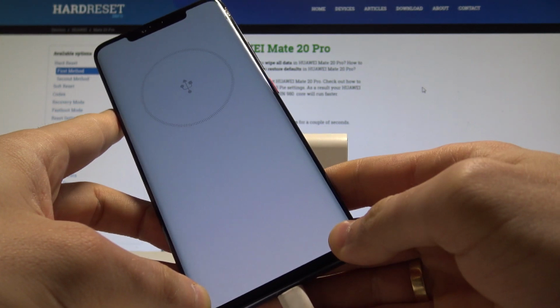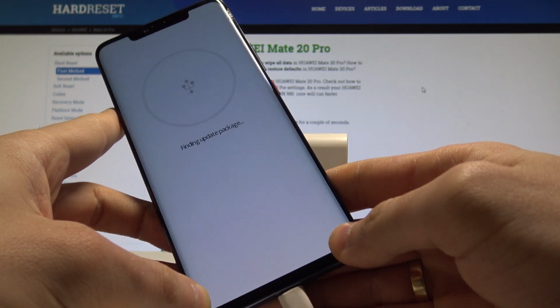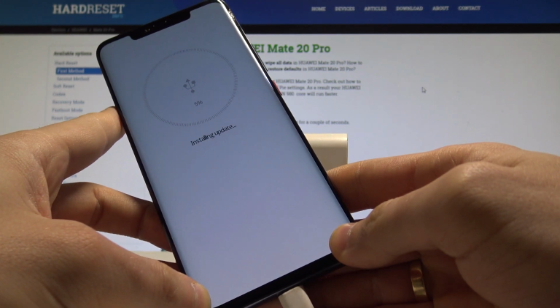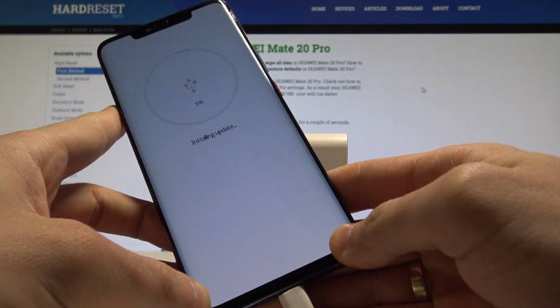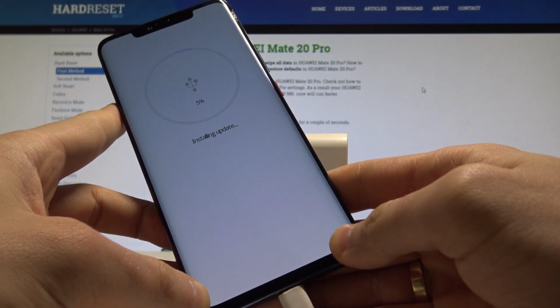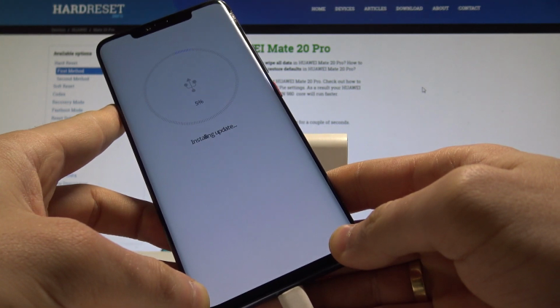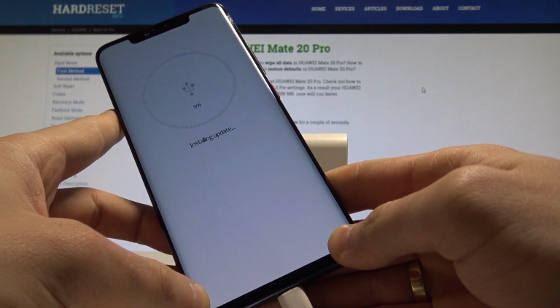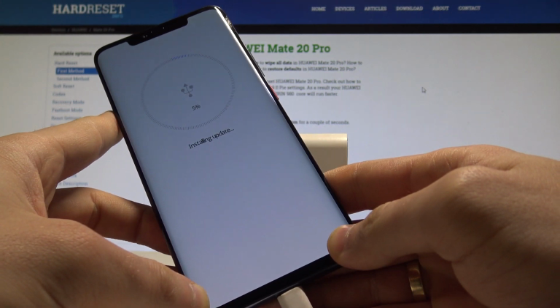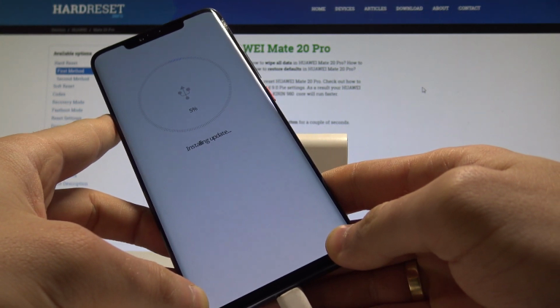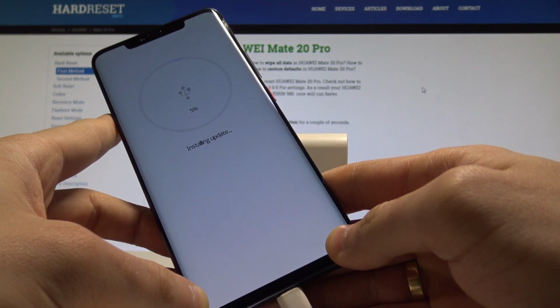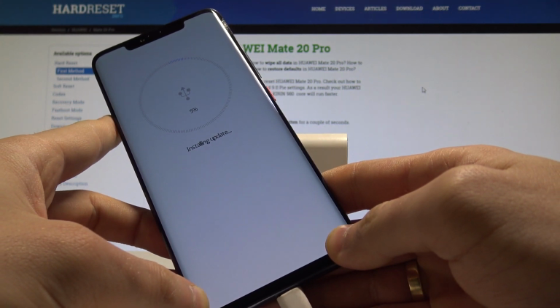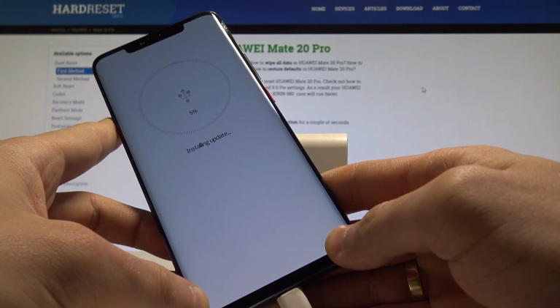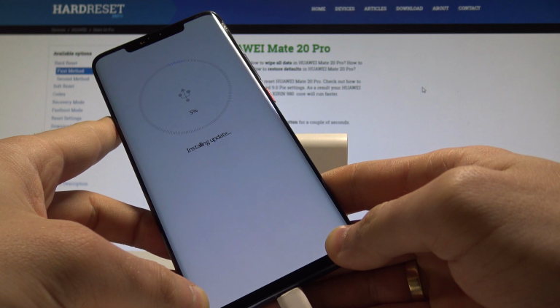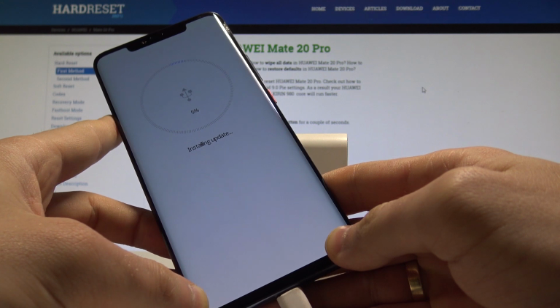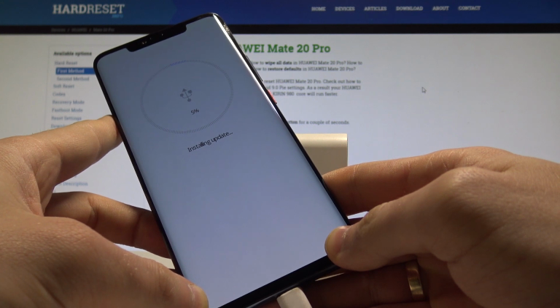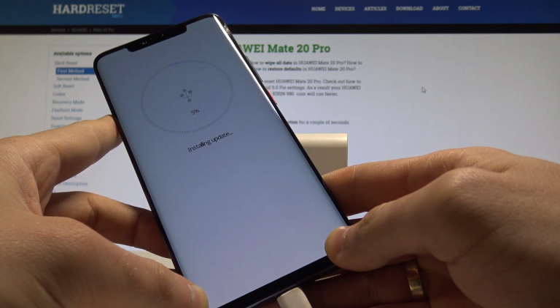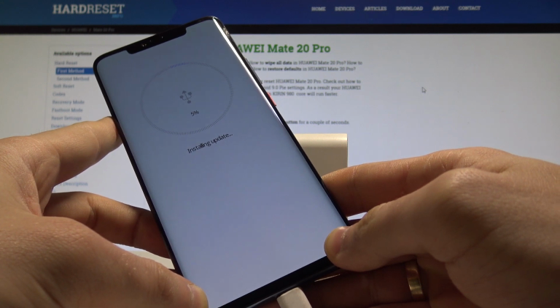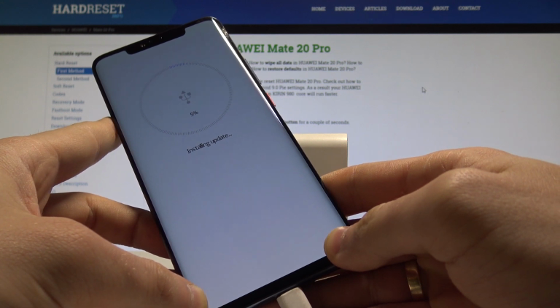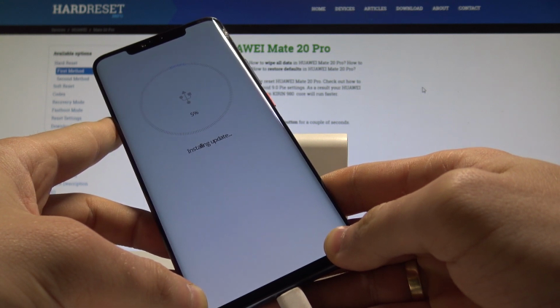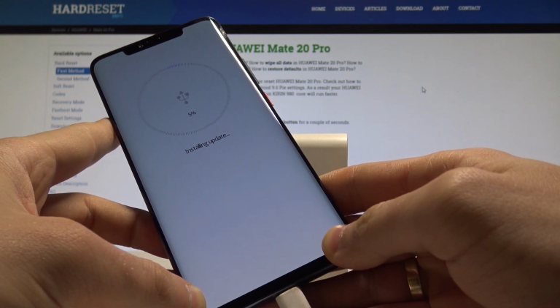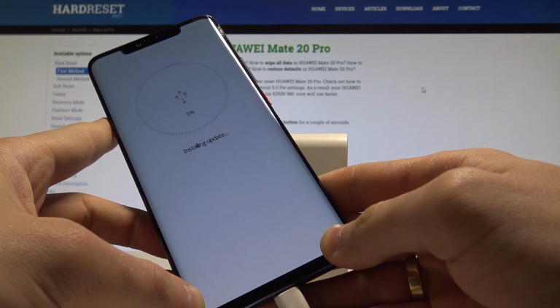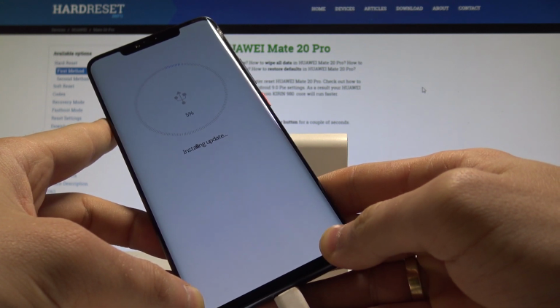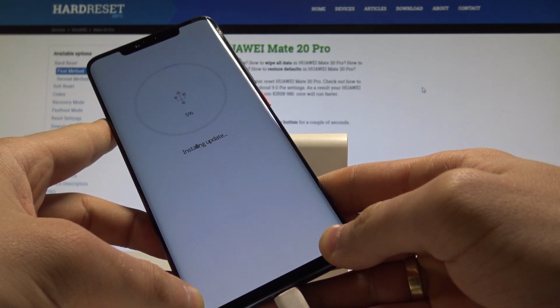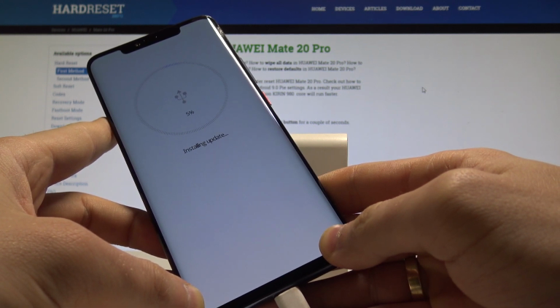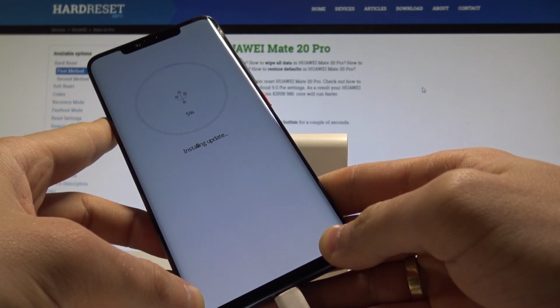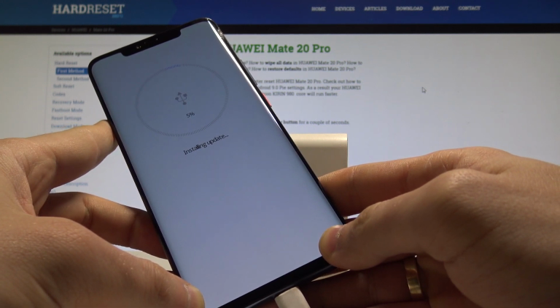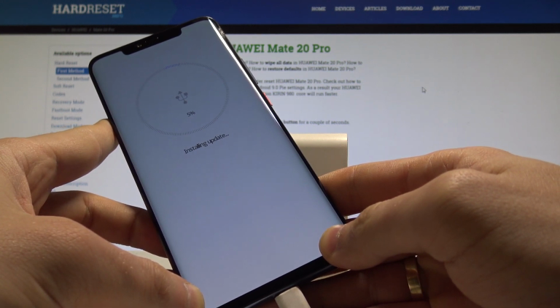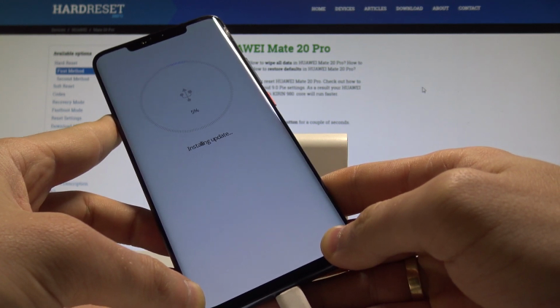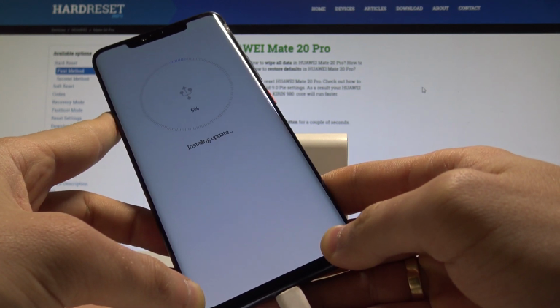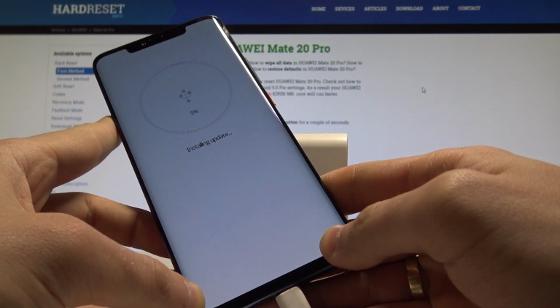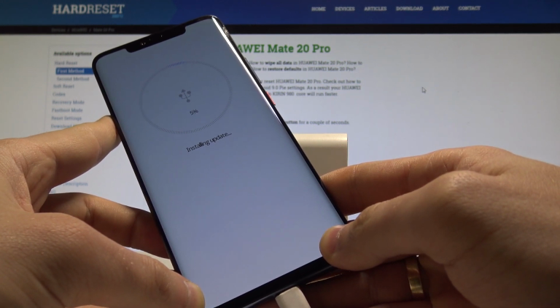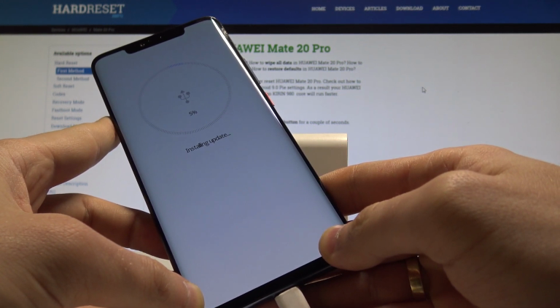As you can see, the device is in download mode — the phone is trying to install the update. So if you are really installing some update, let's wait until the process is completed.